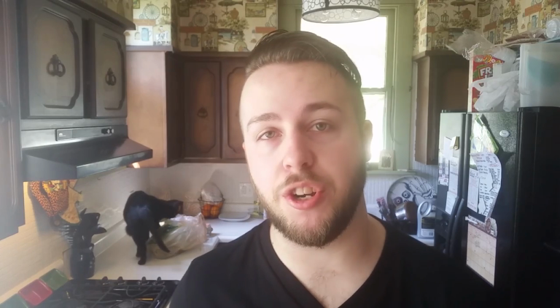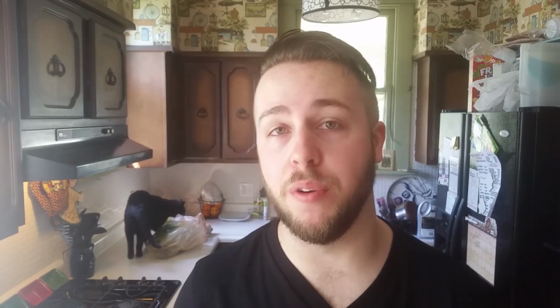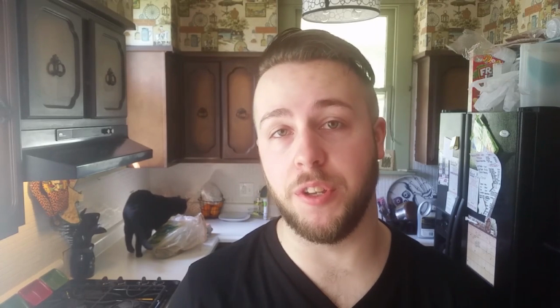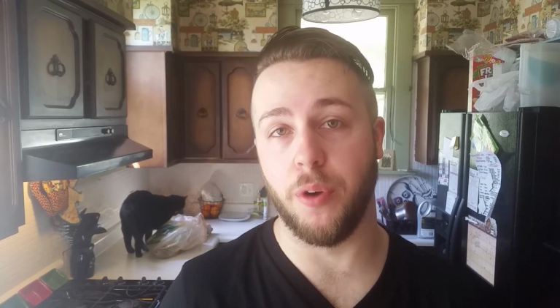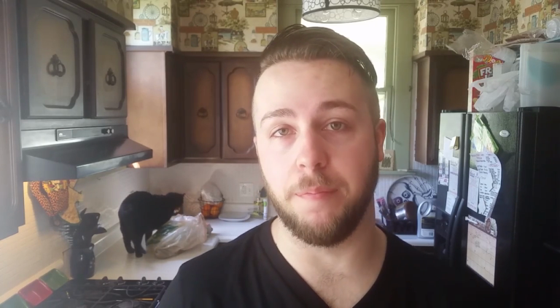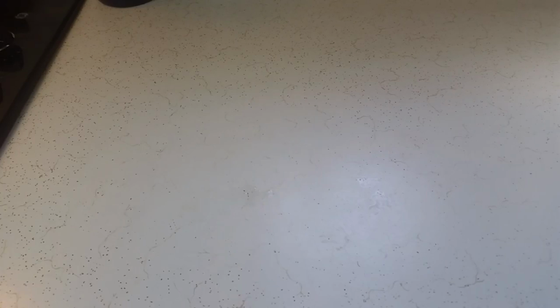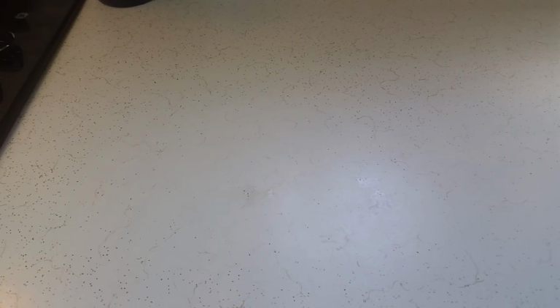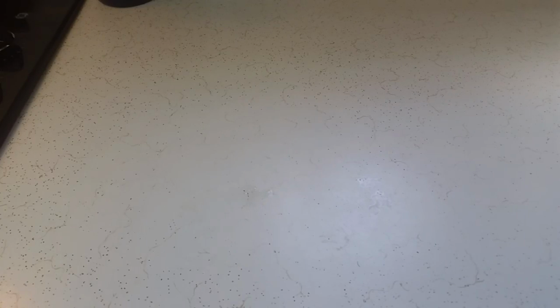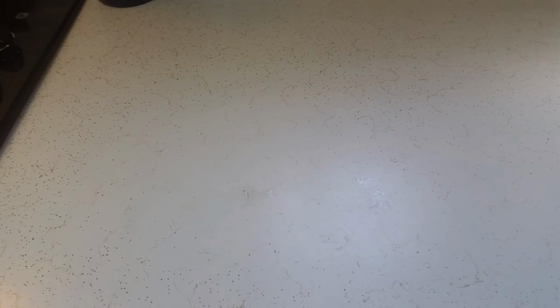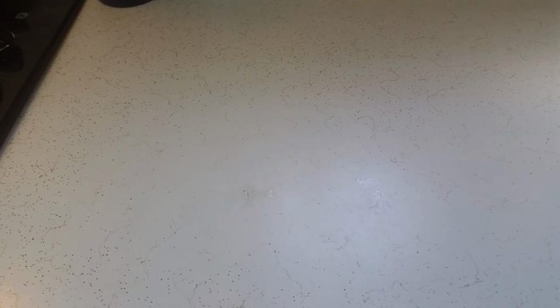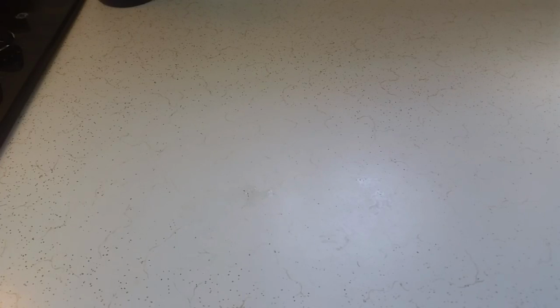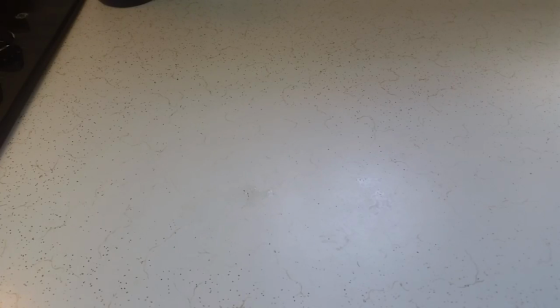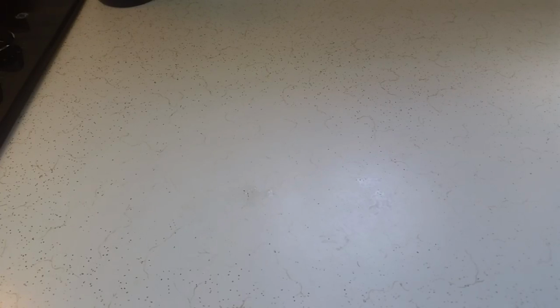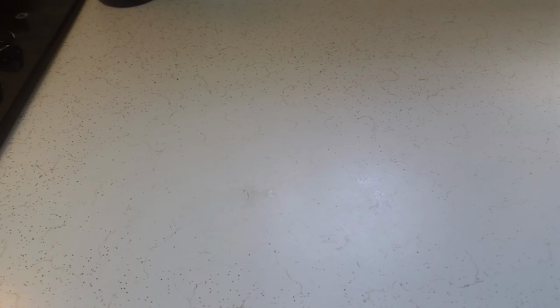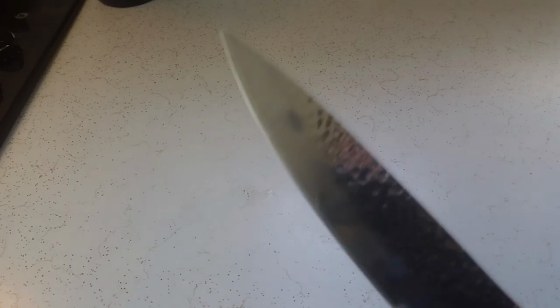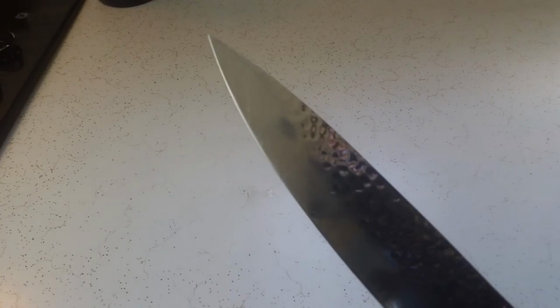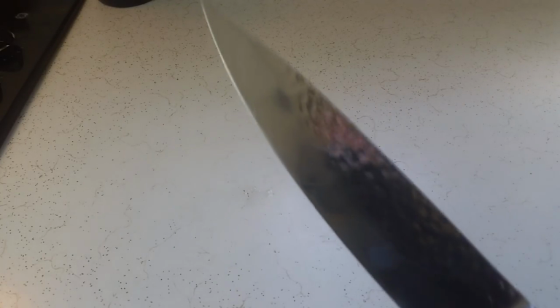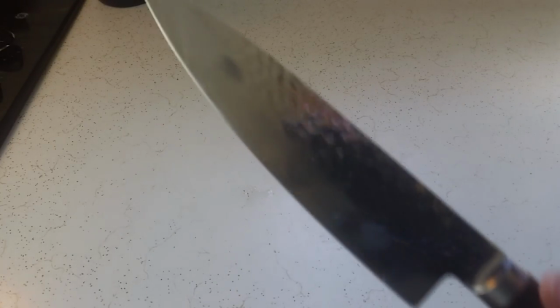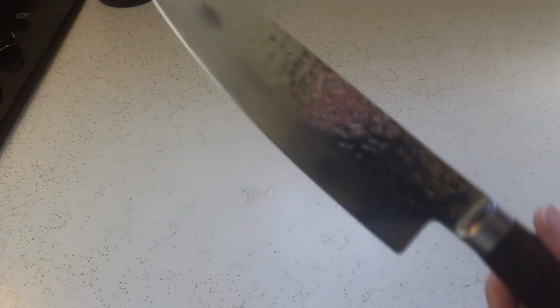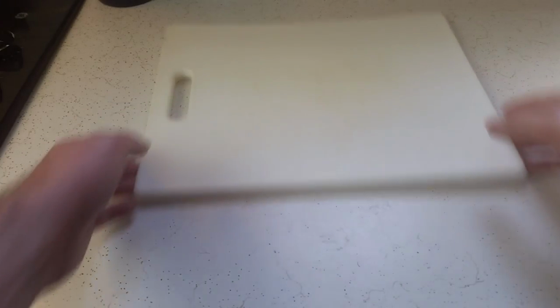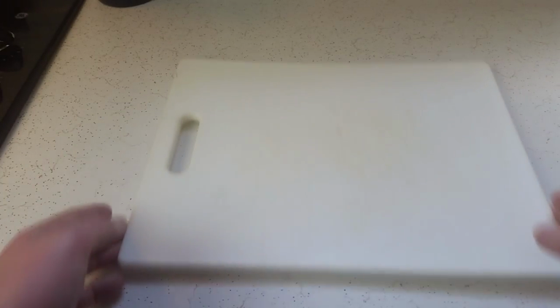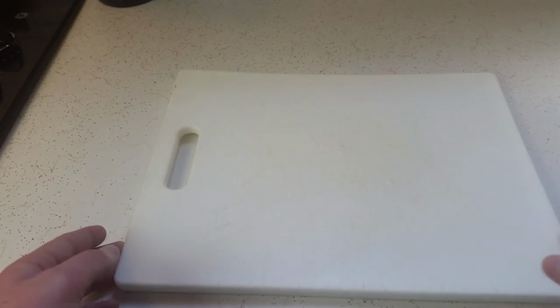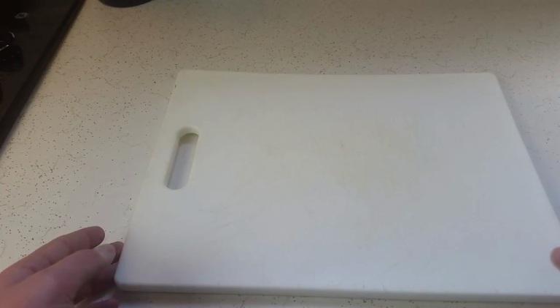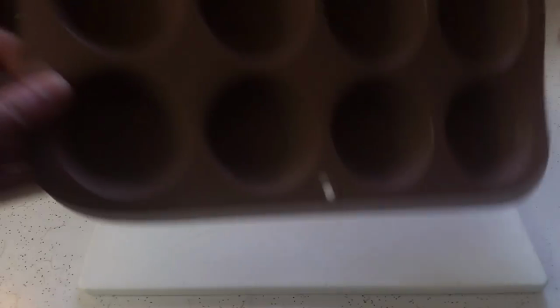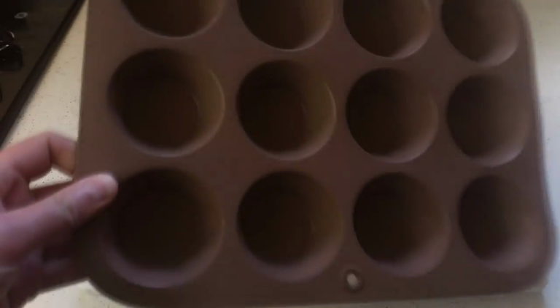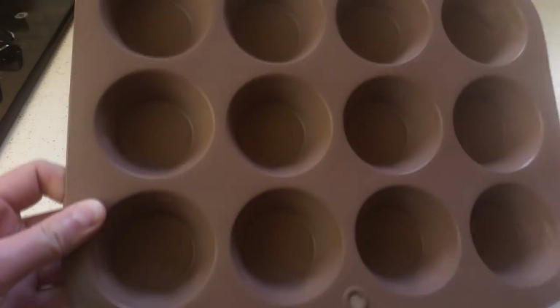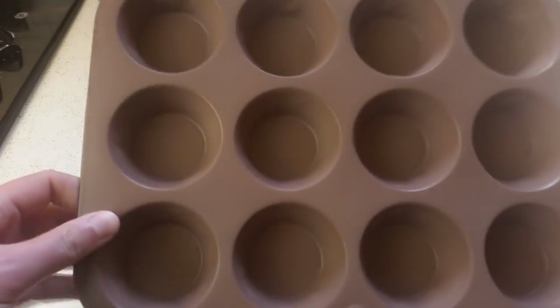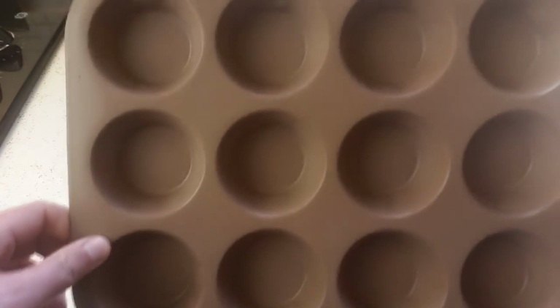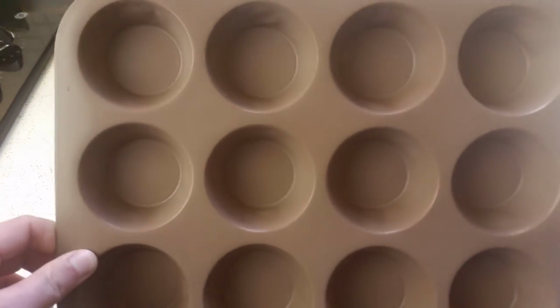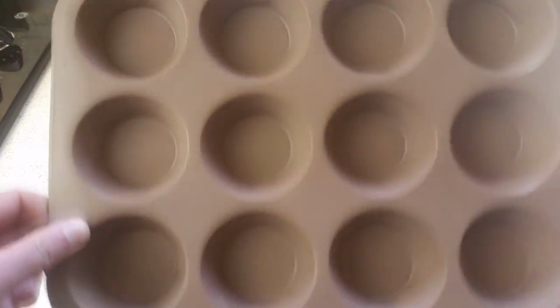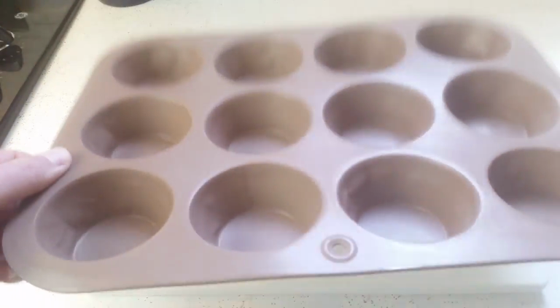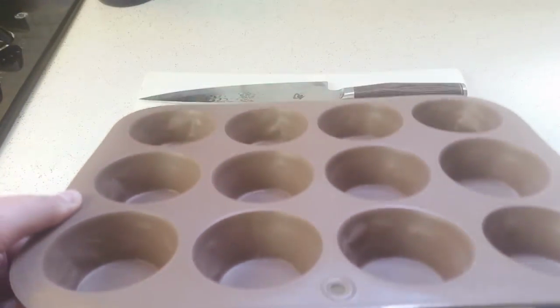Let's jump over to the prep. To start, you'll need a few tools. Grab a sharp knife, a cutting board, and a muffin tin. Then you're ready to go.